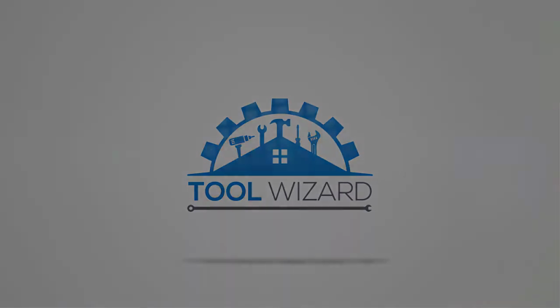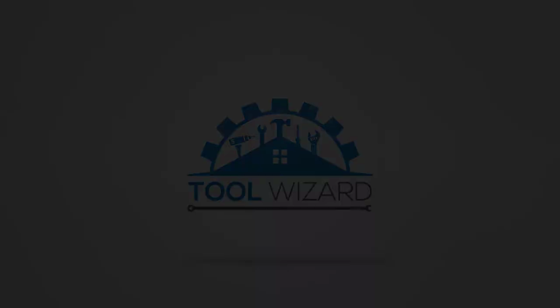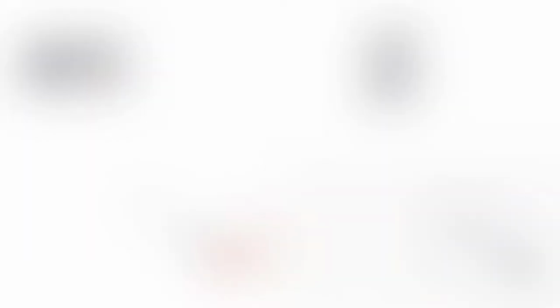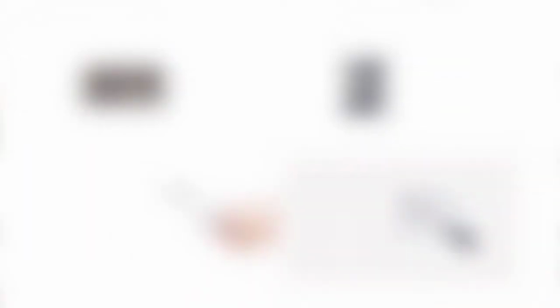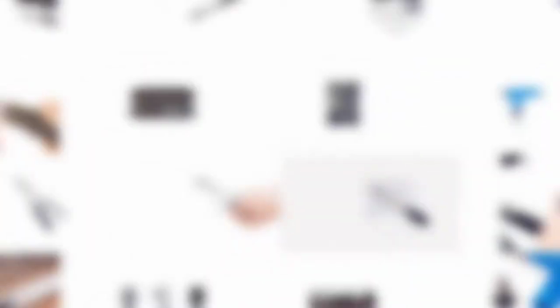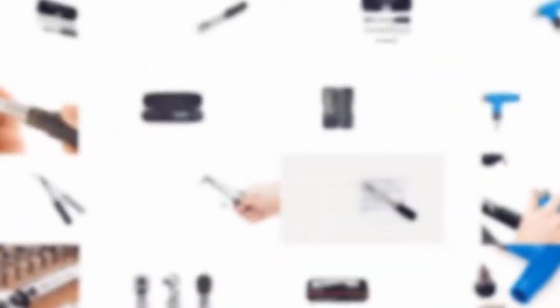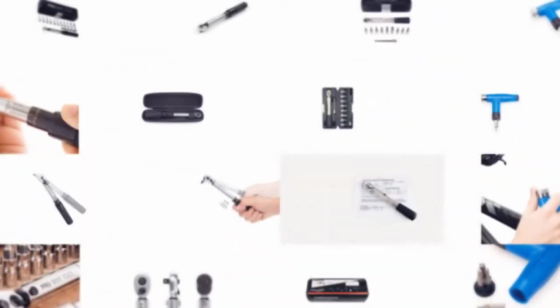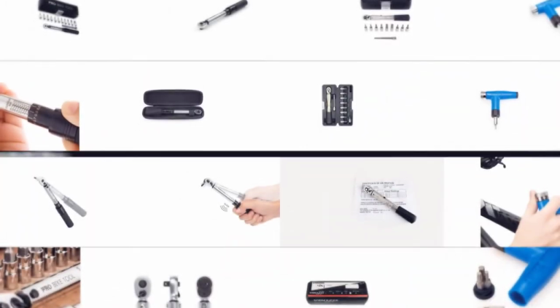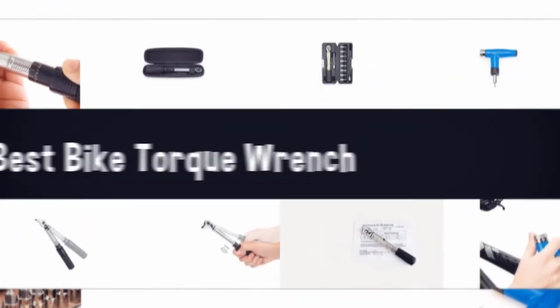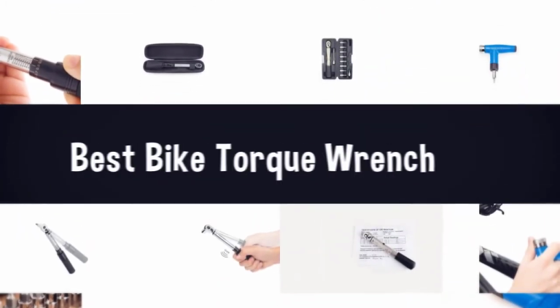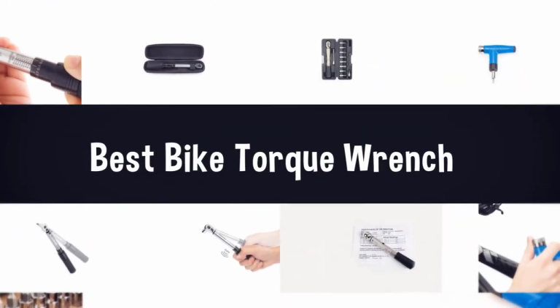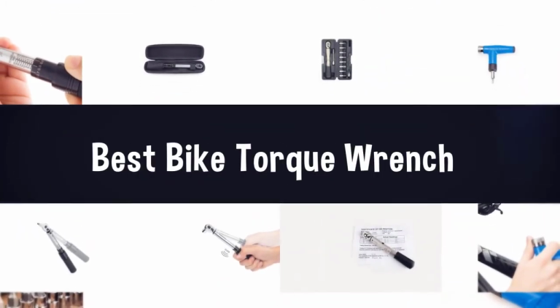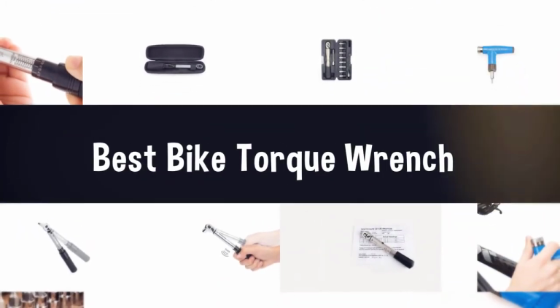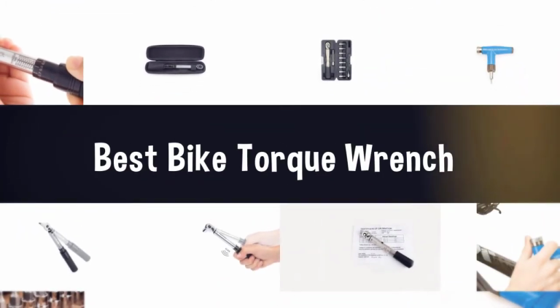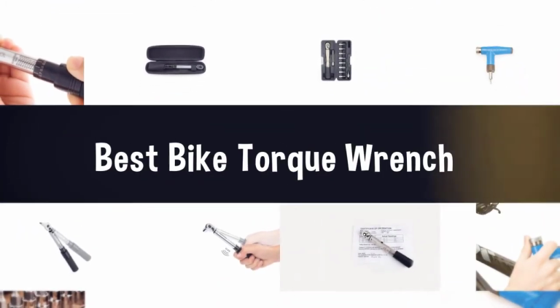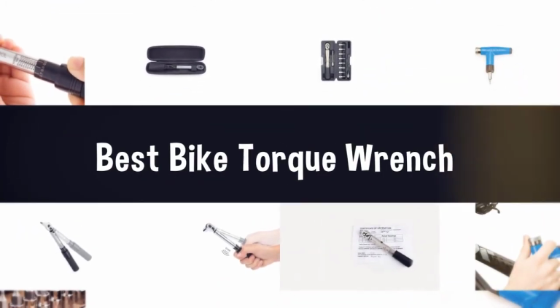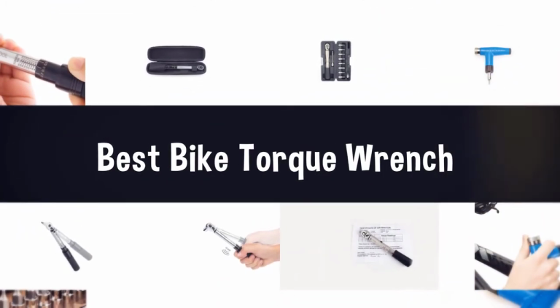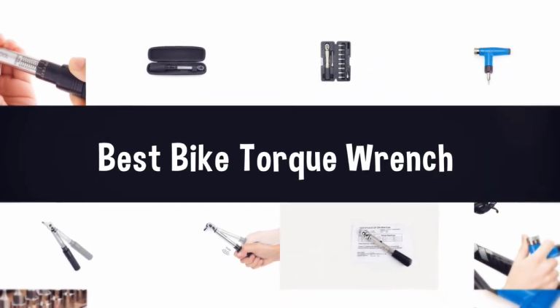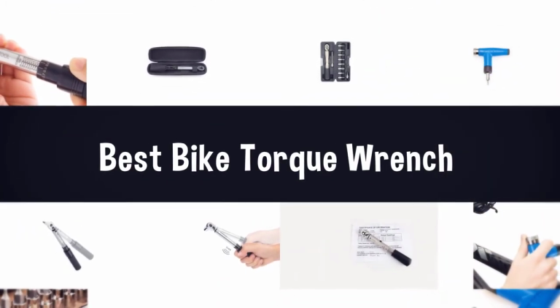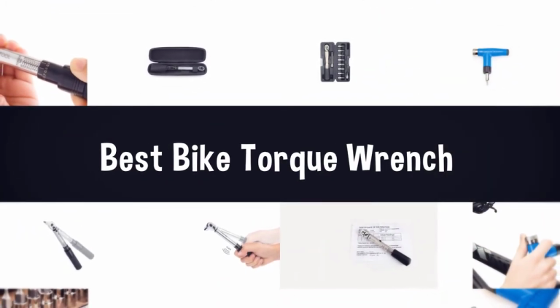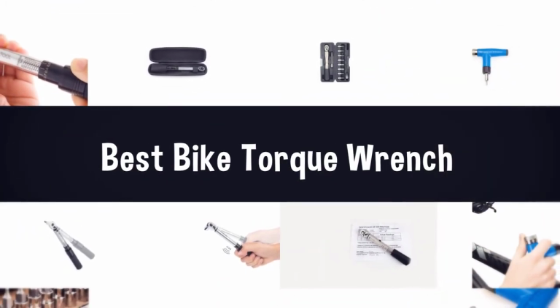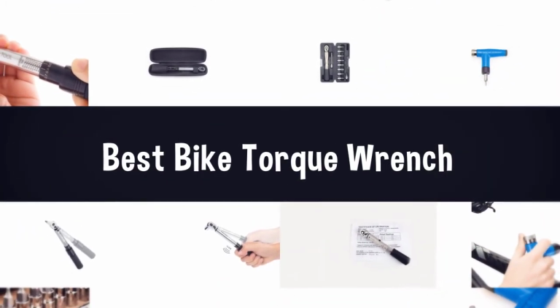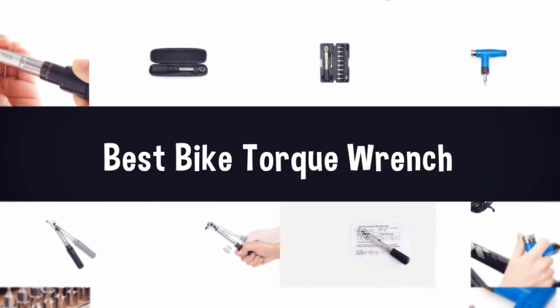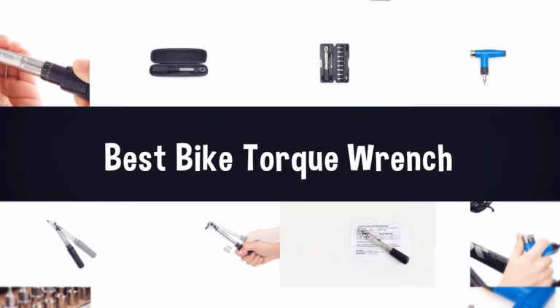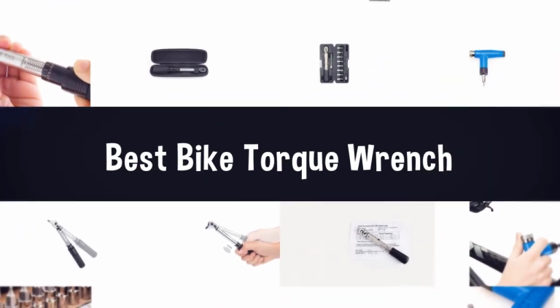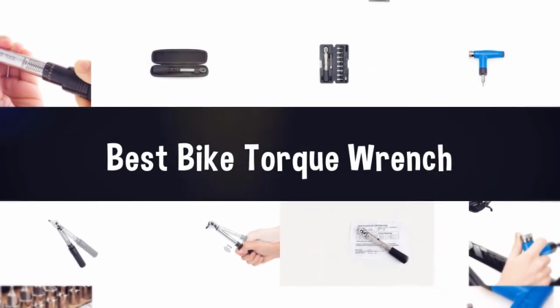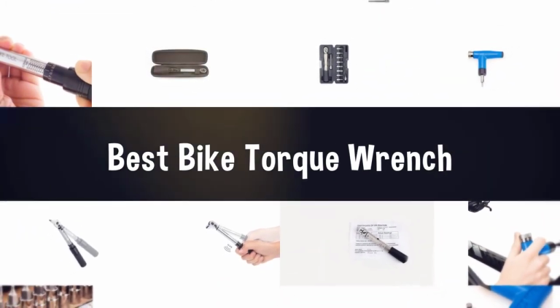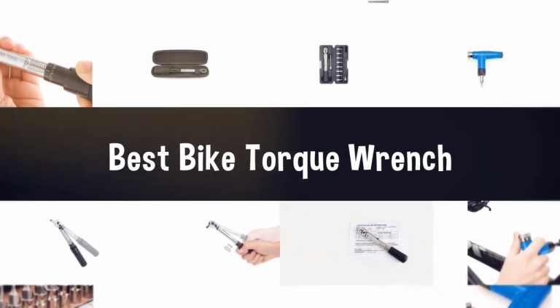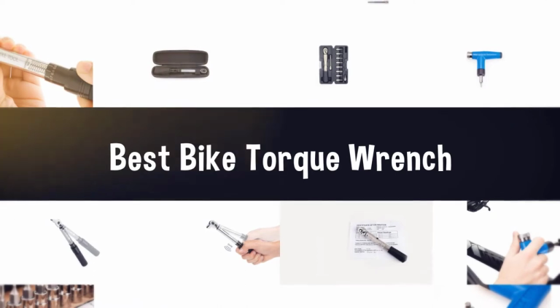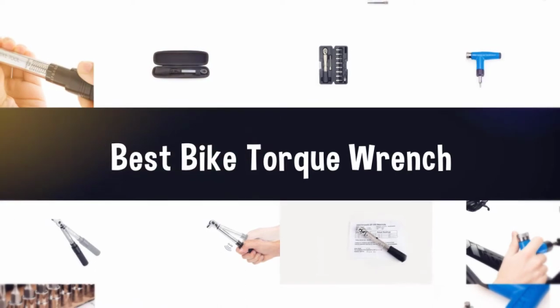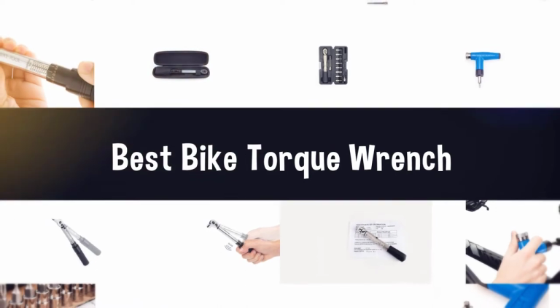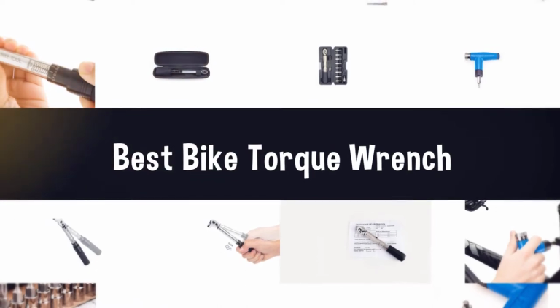If you are looking for the best bike torque wrench, here is a collection you have got to see. Let's get started.